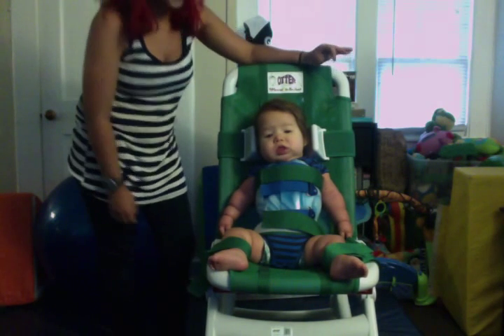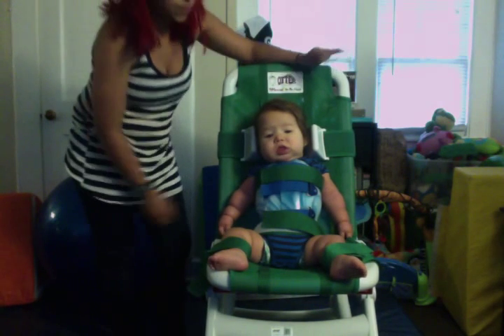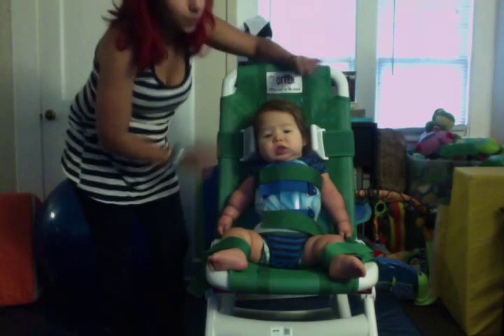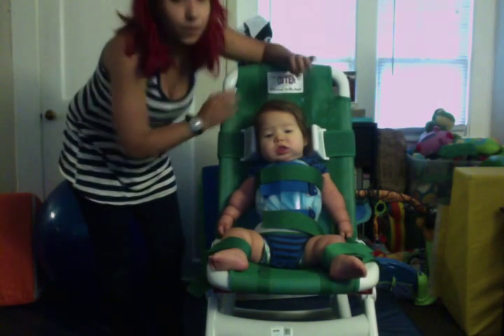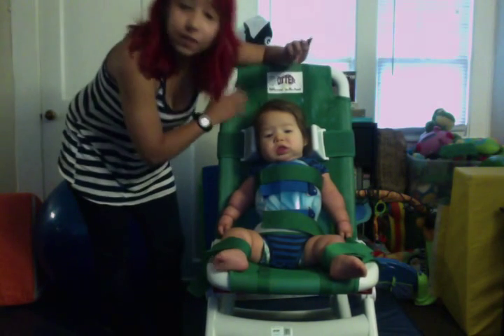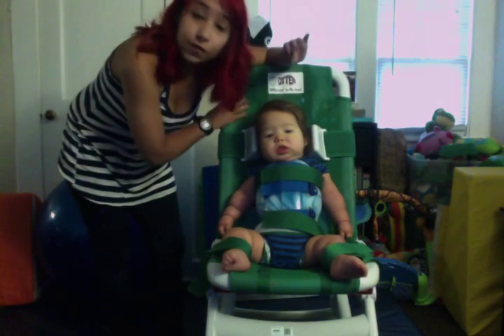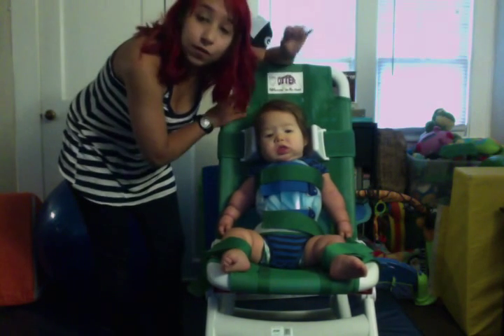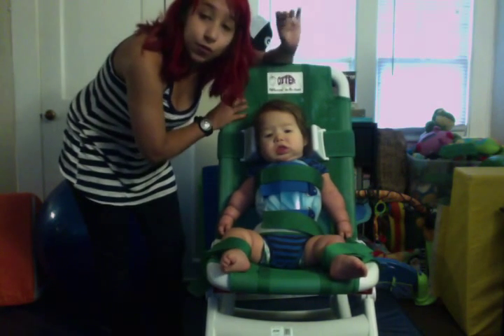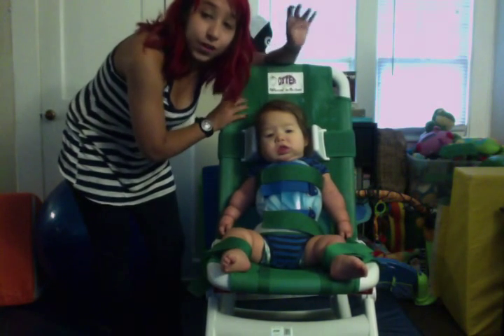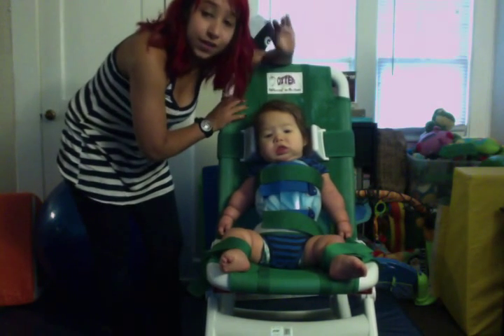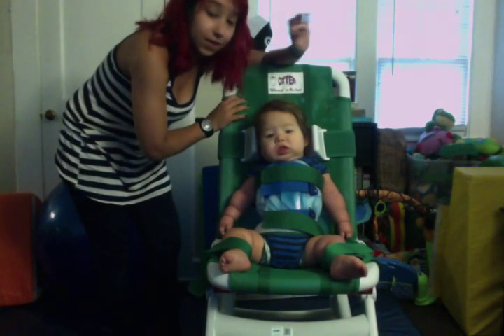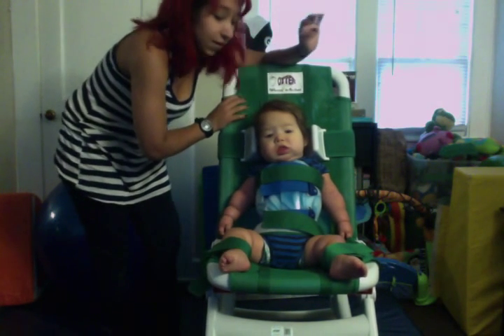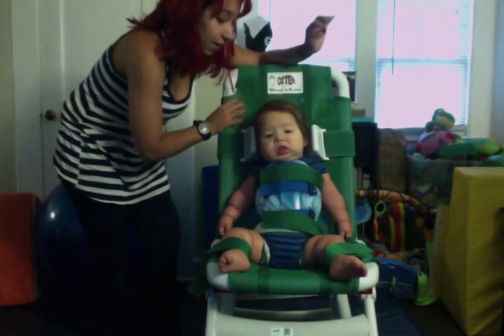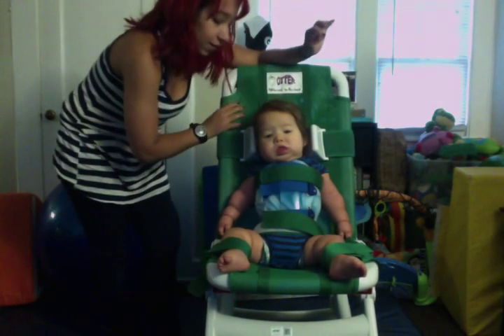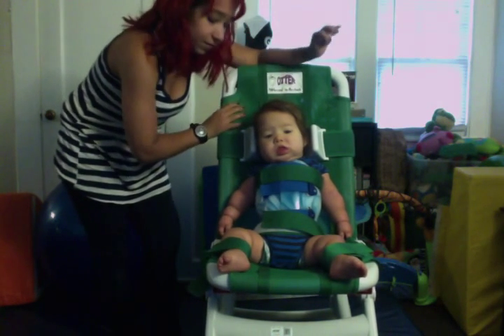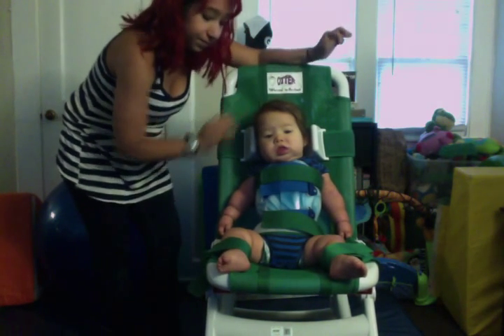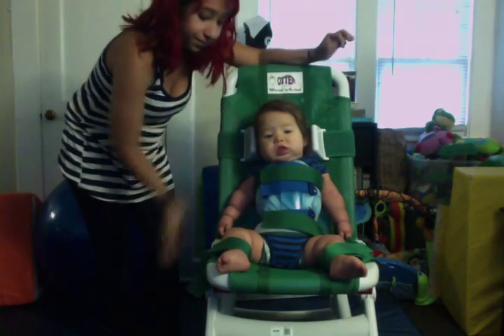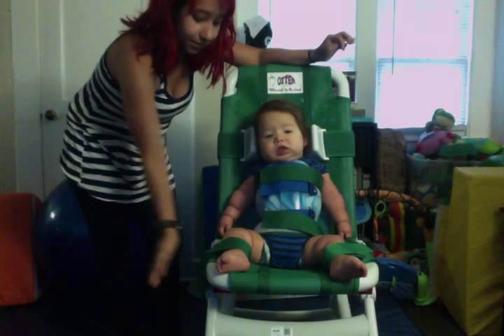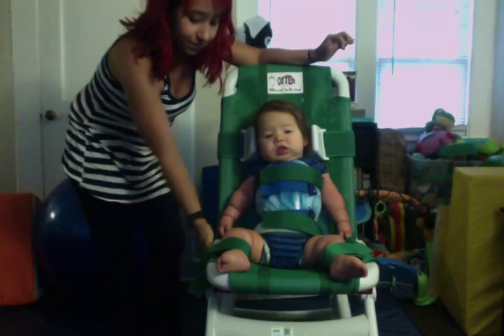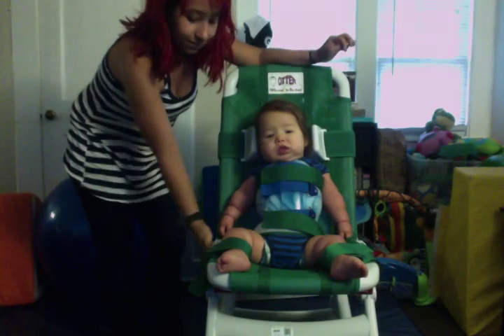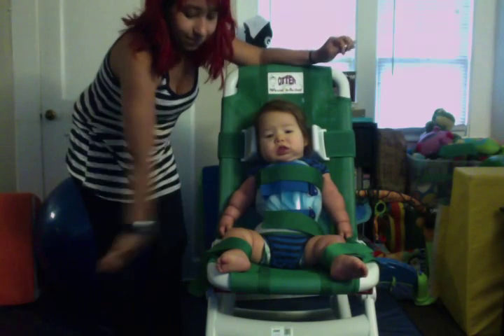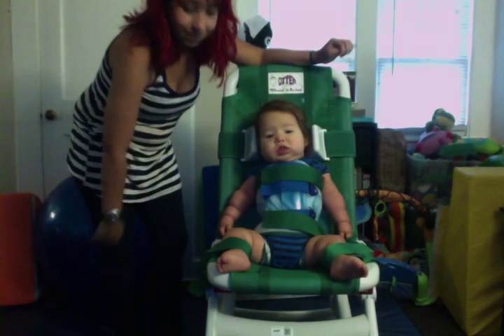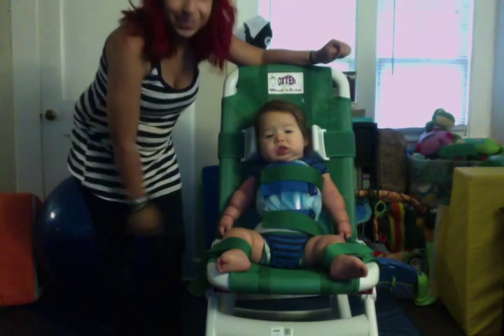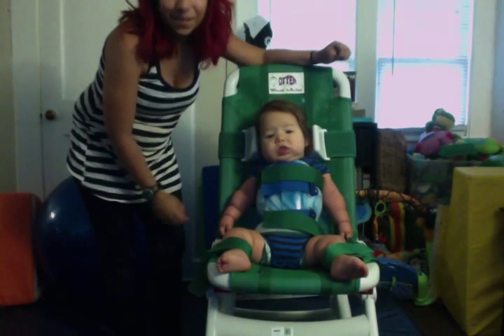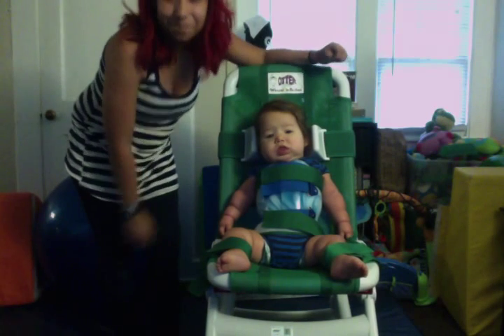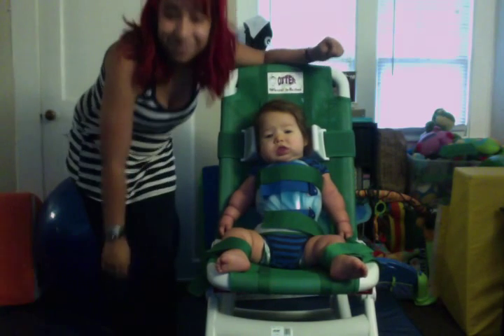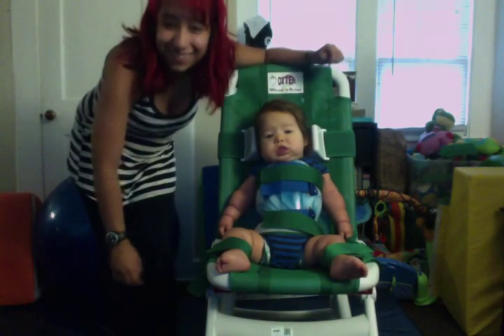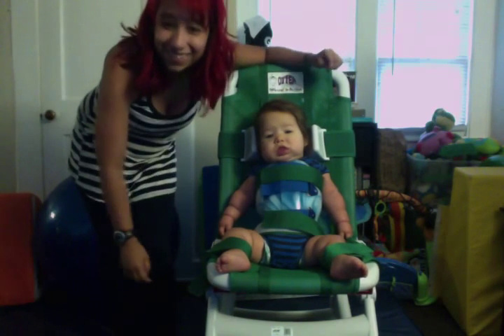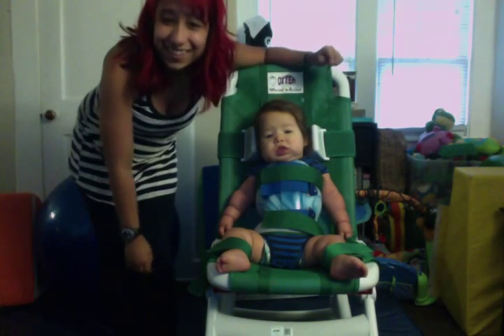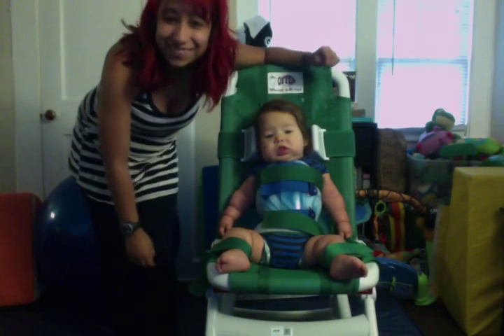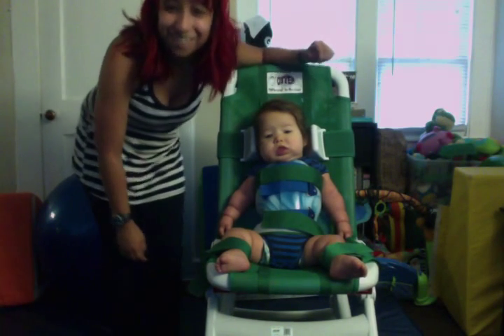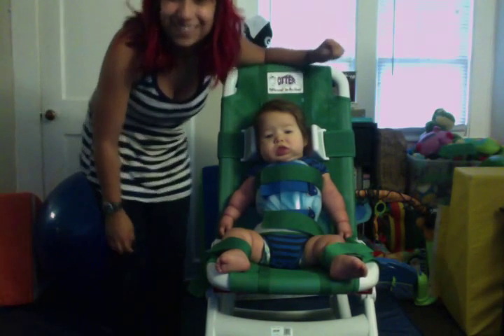I think we've about covered the whole thing. Well, thanks for watching.